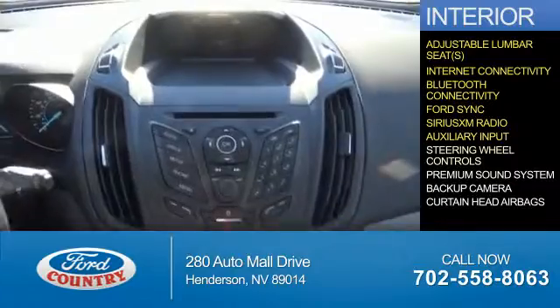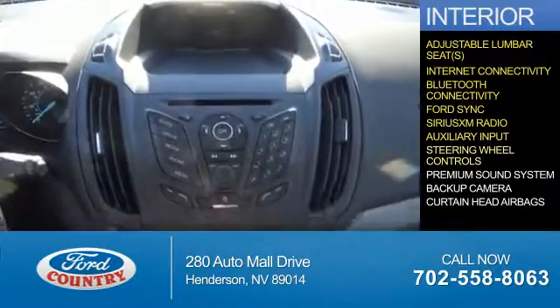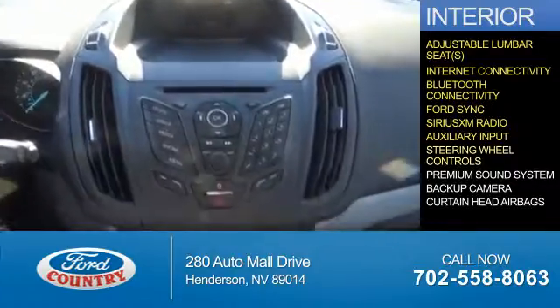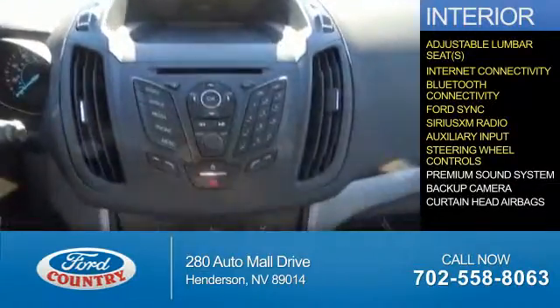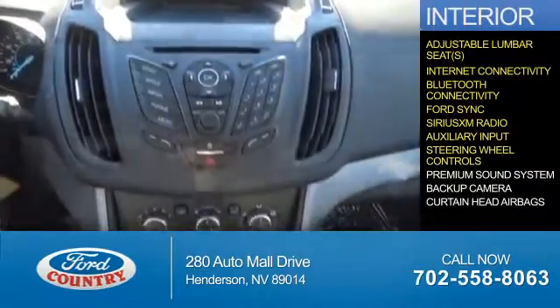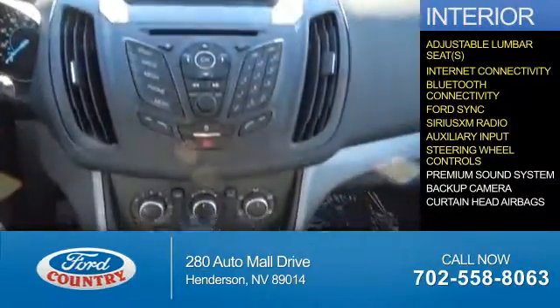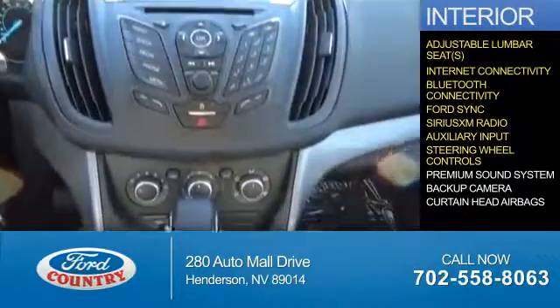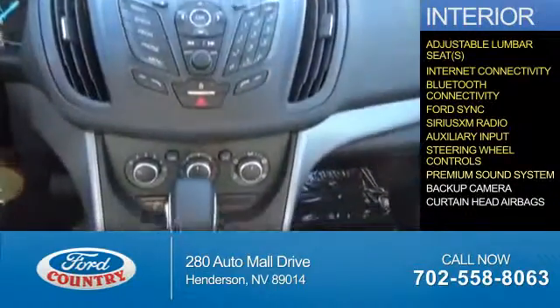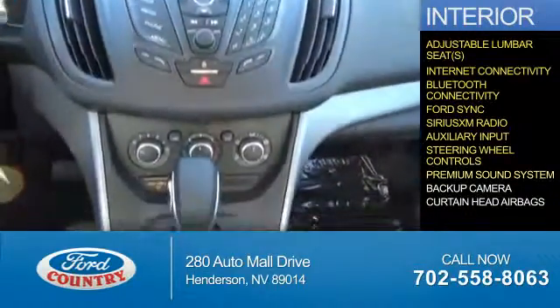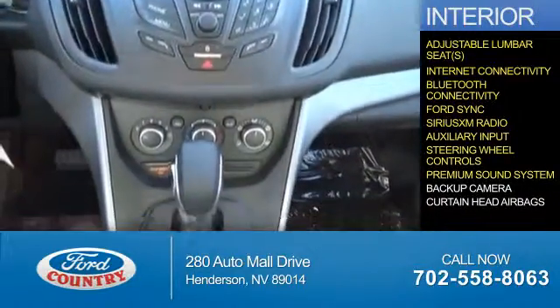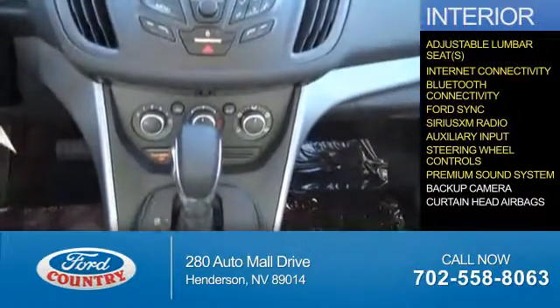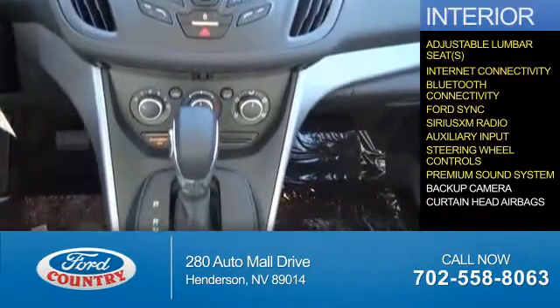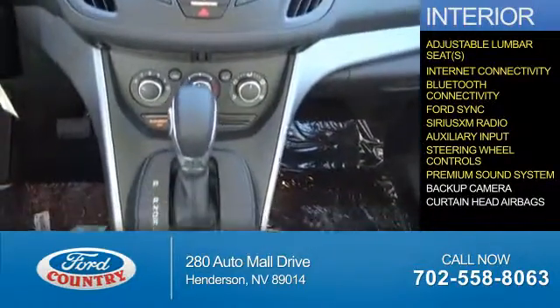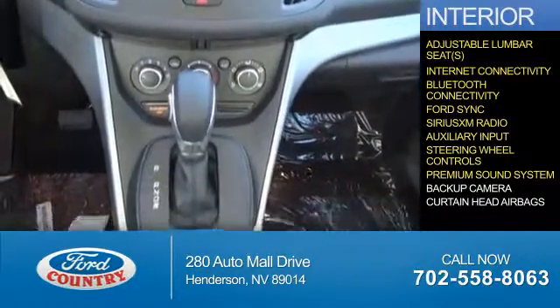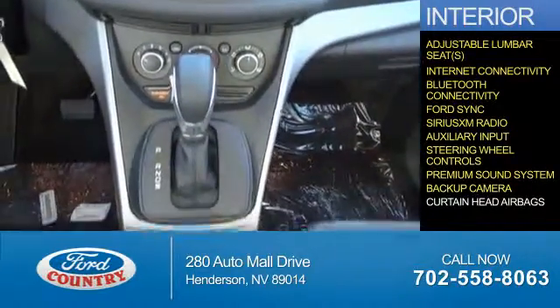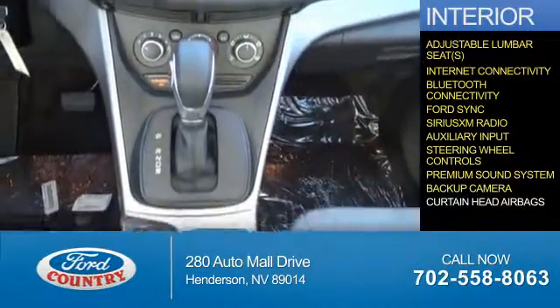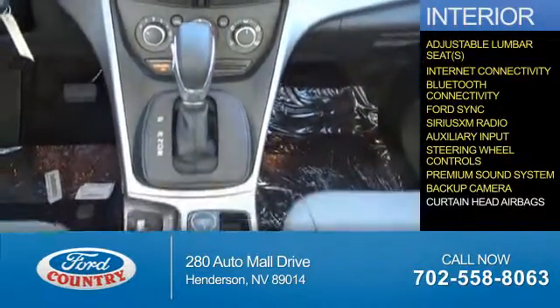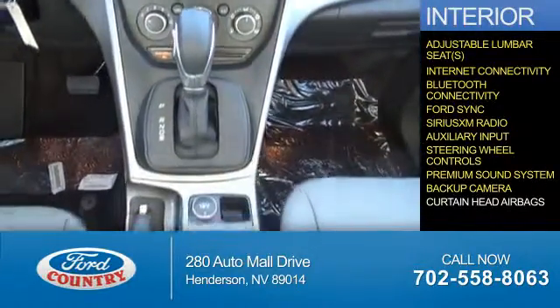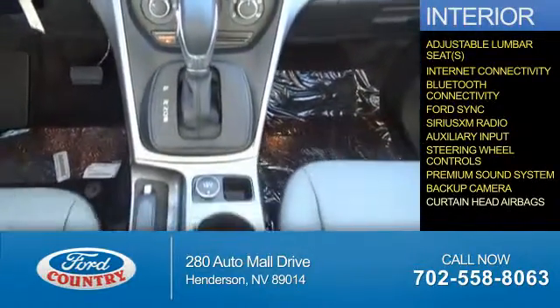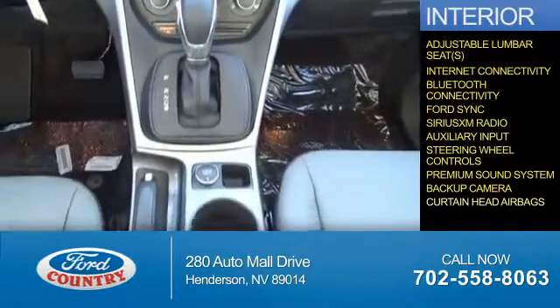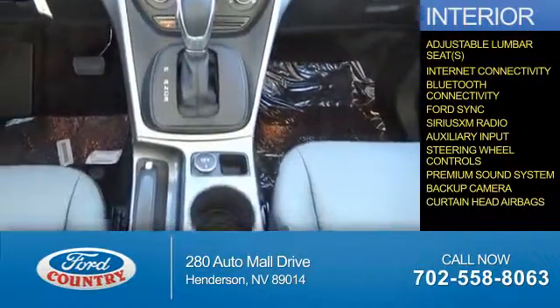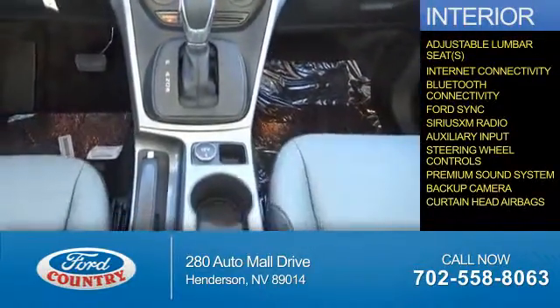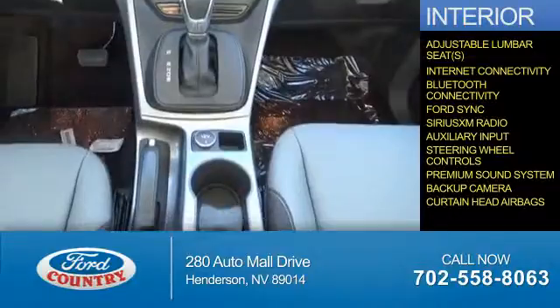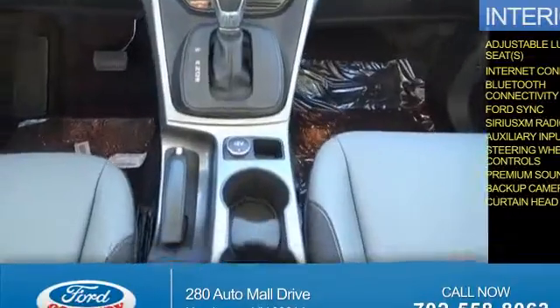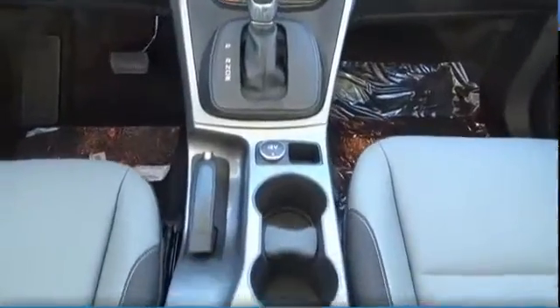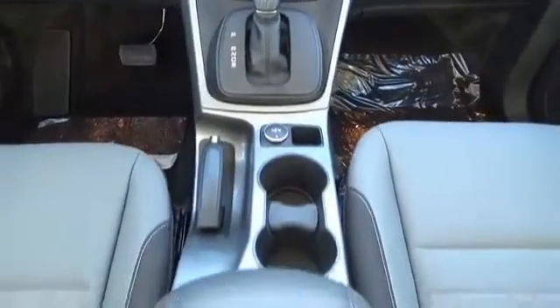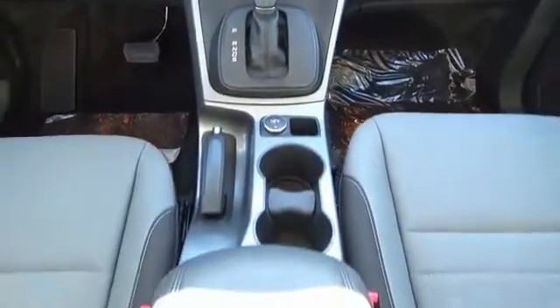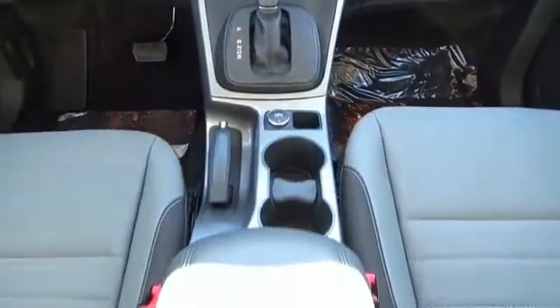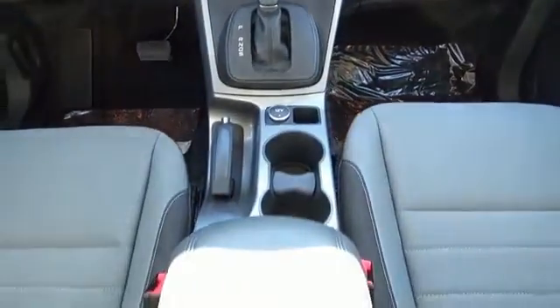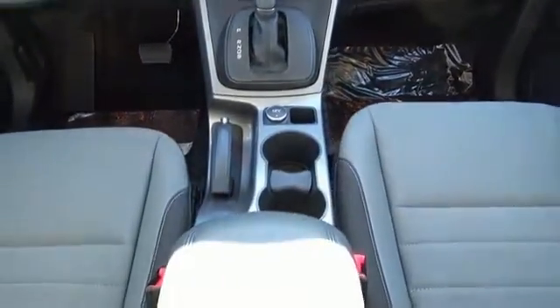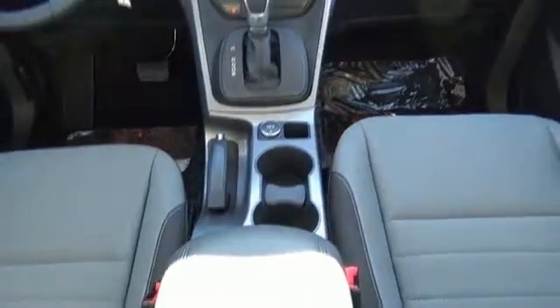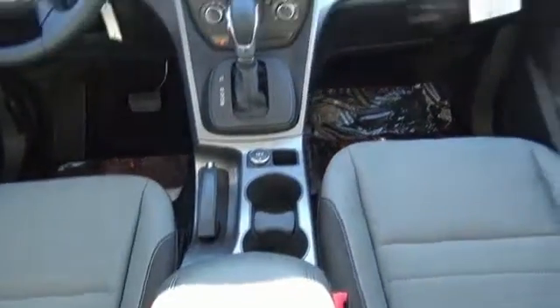Steering wheel controls, a premium sound system, a backup camera, curtain head airbags — great quality at a great price.